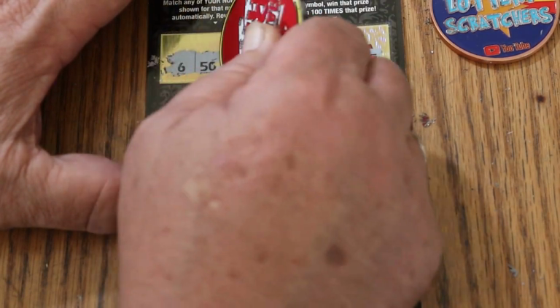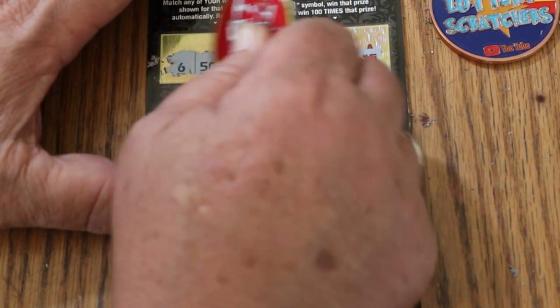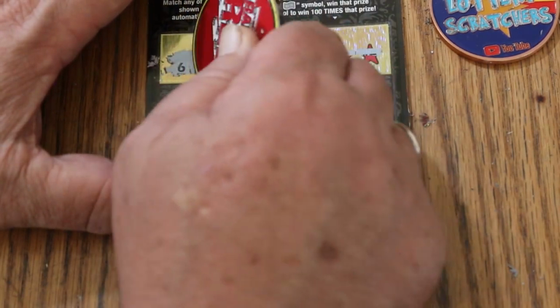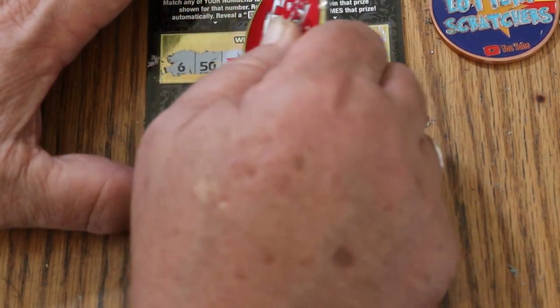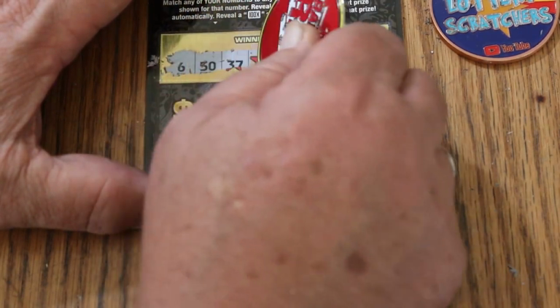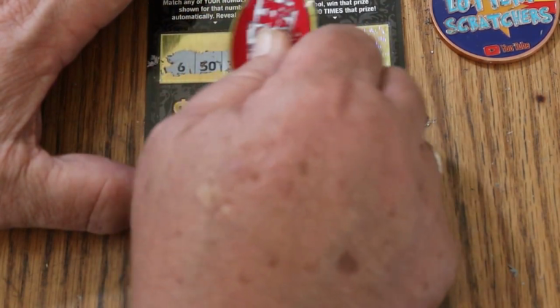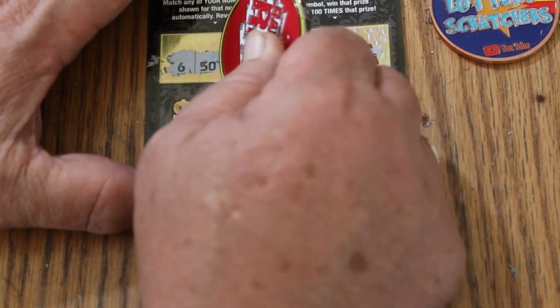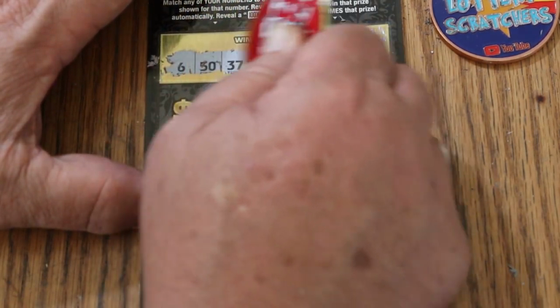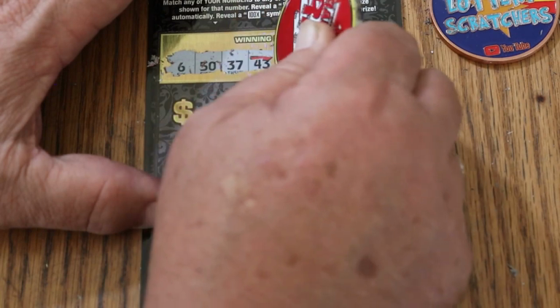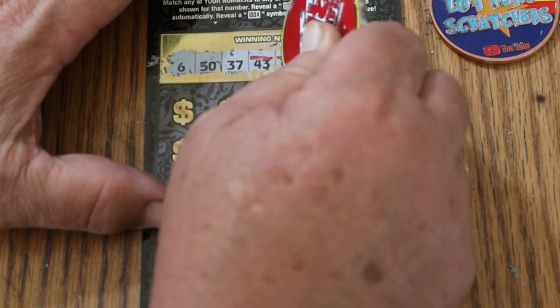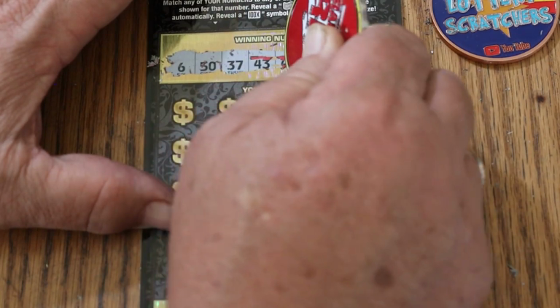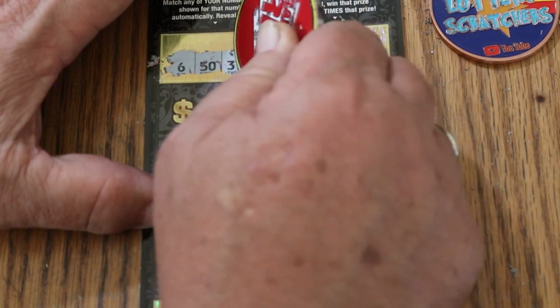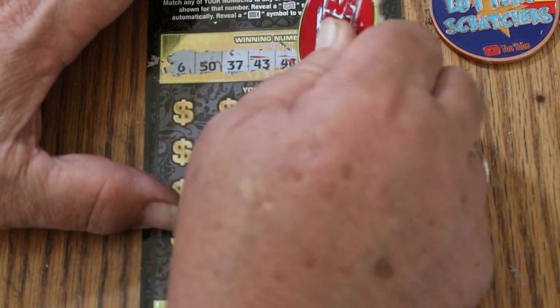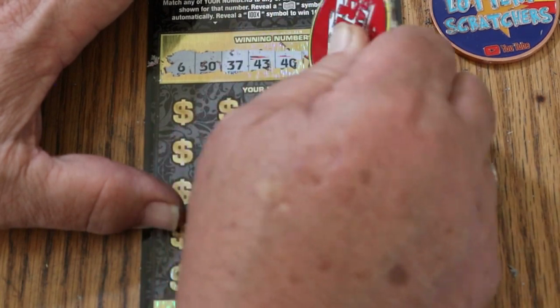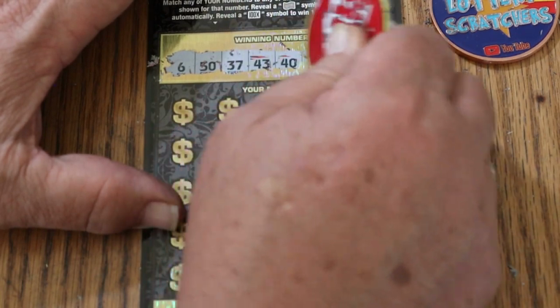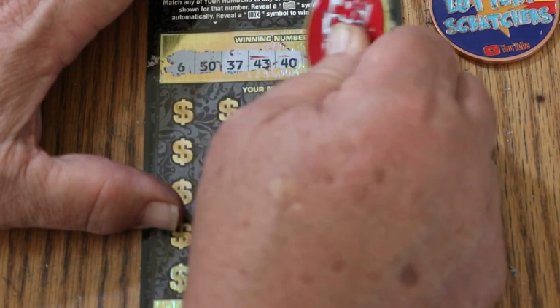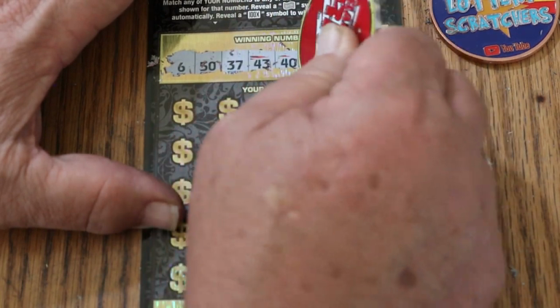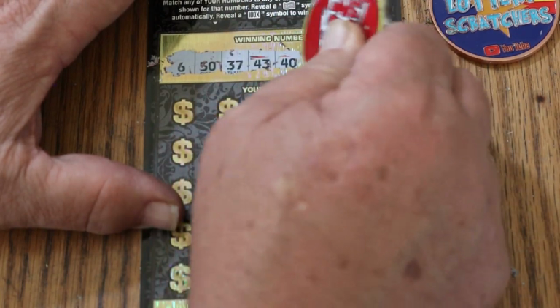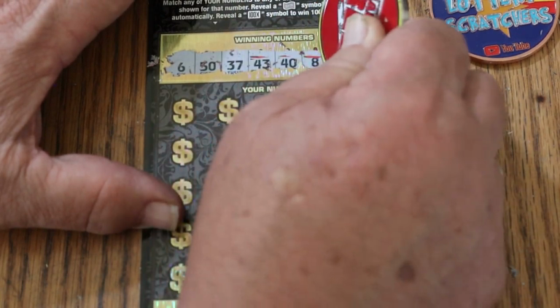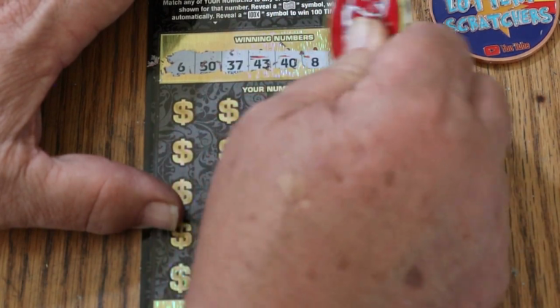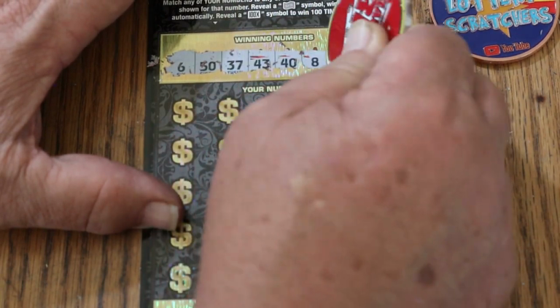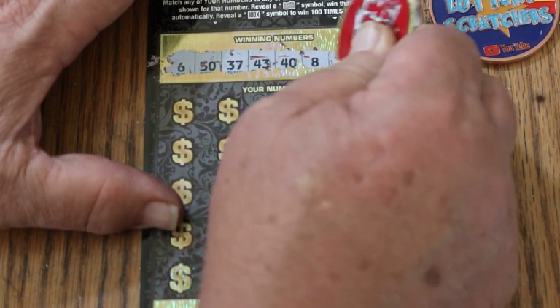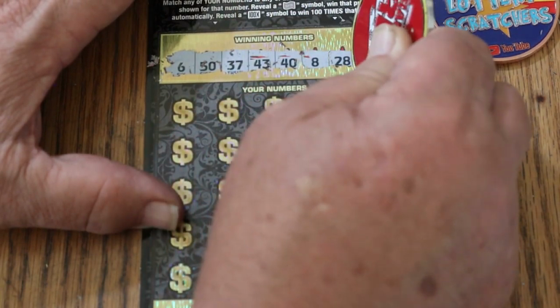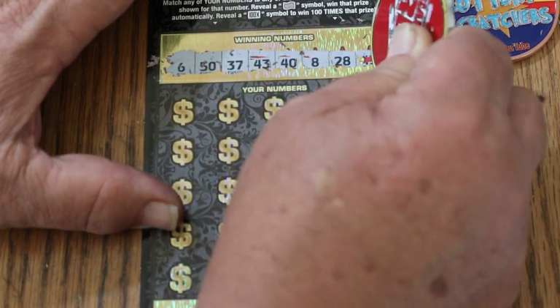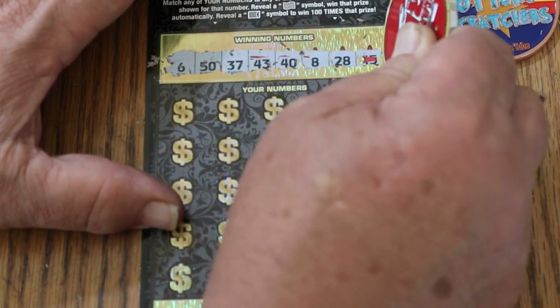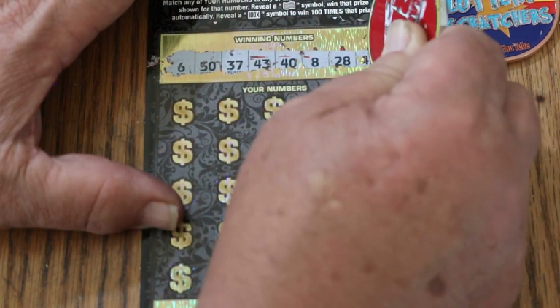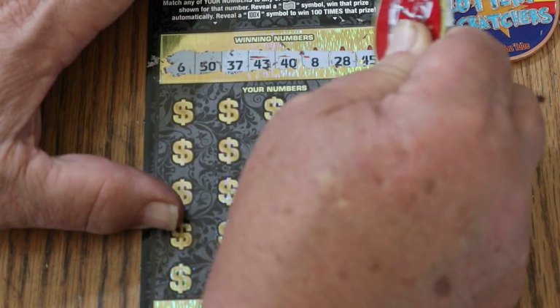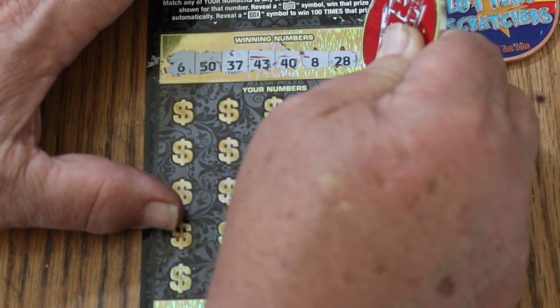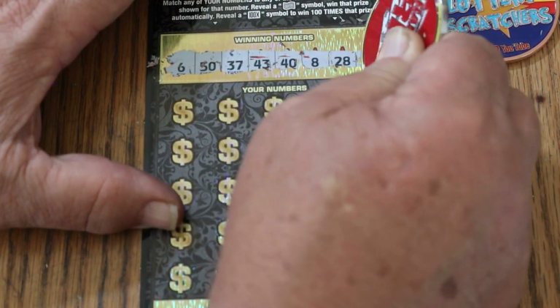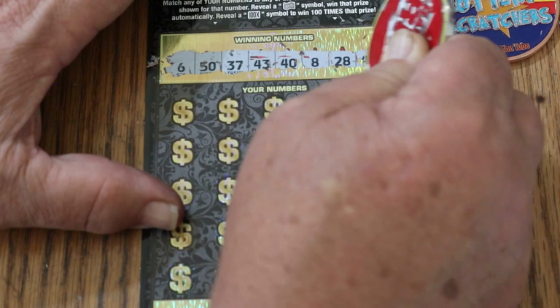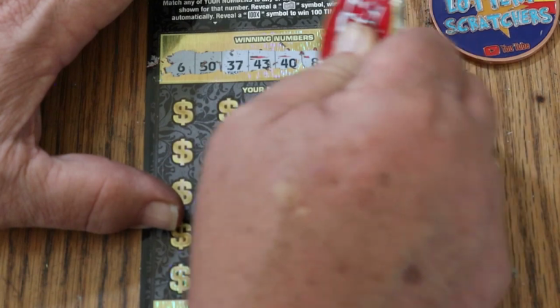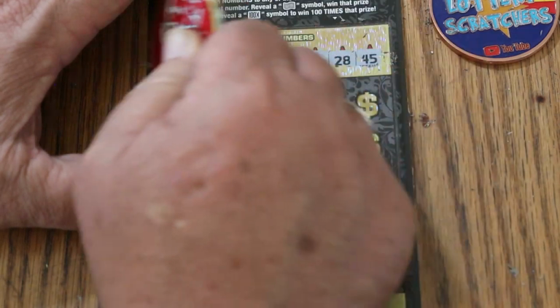This coin does scratch with some authority. $6, $50, $37, $43, $40, LV's 8, $28, and $45.